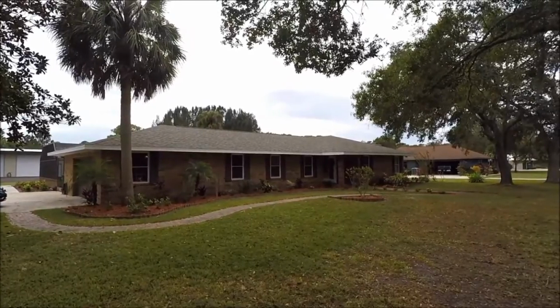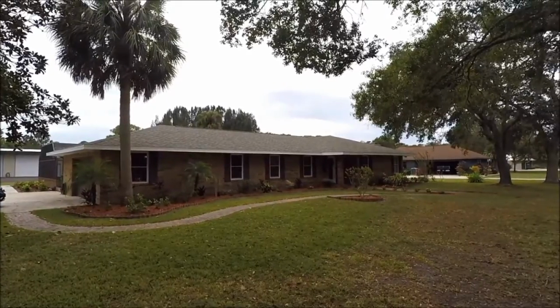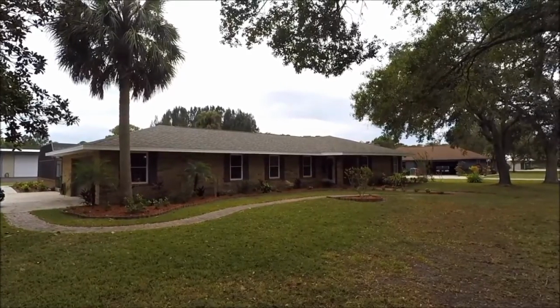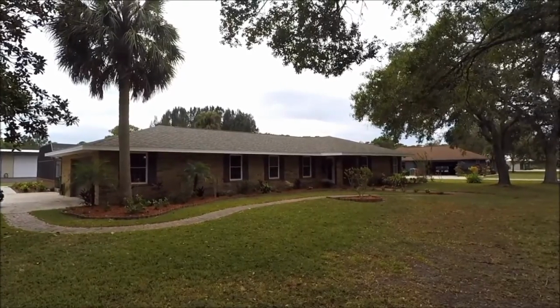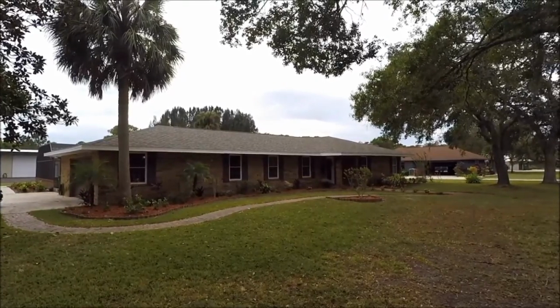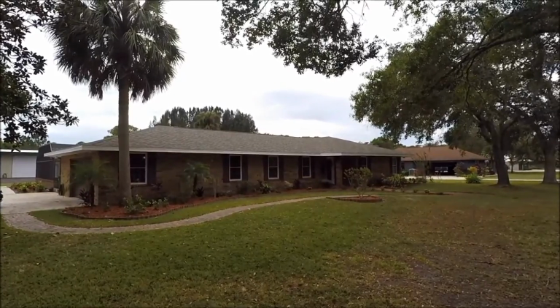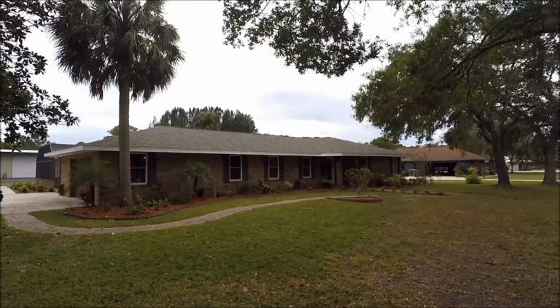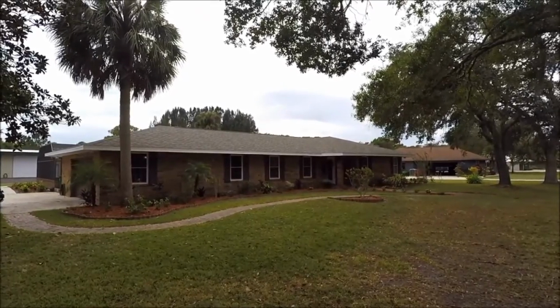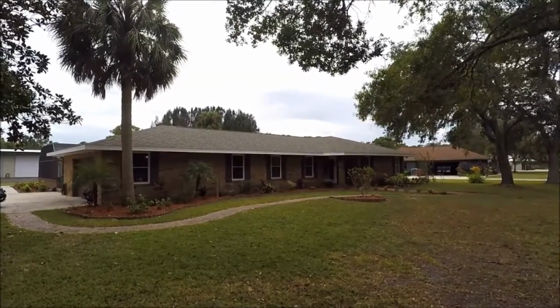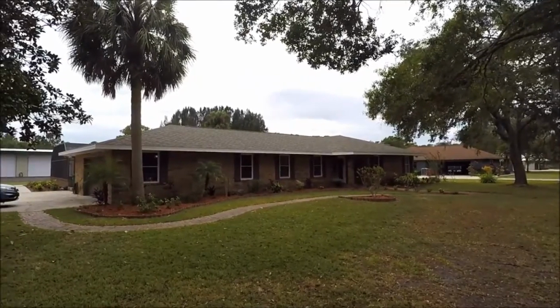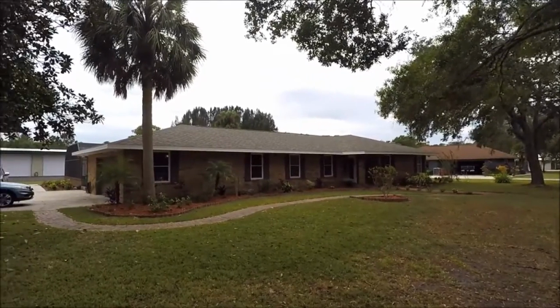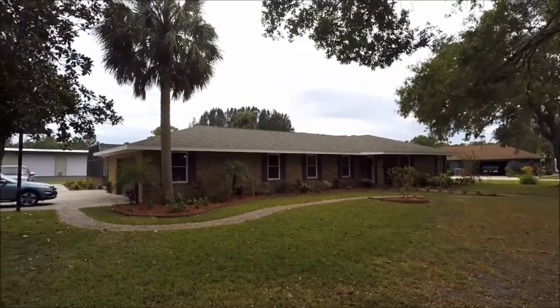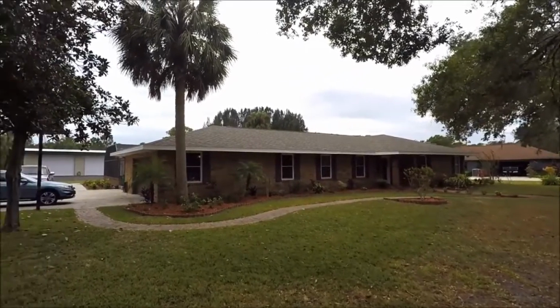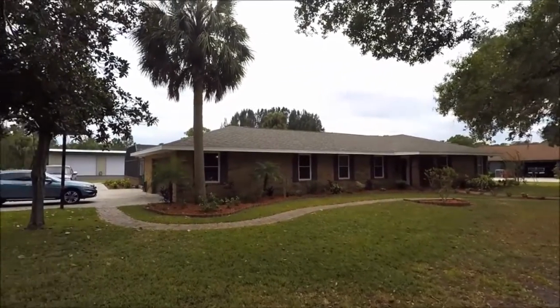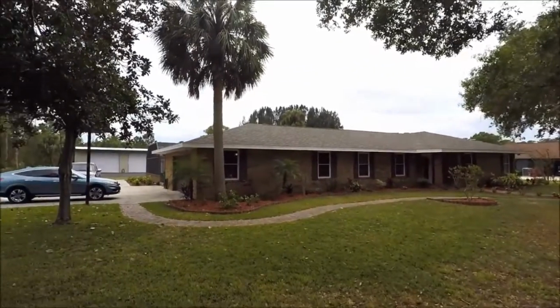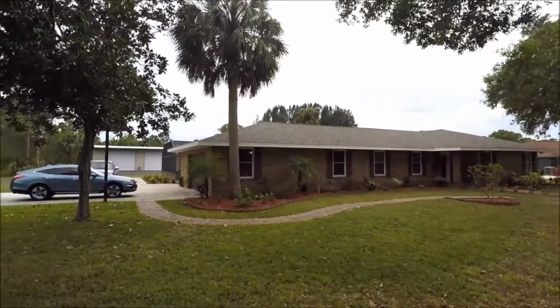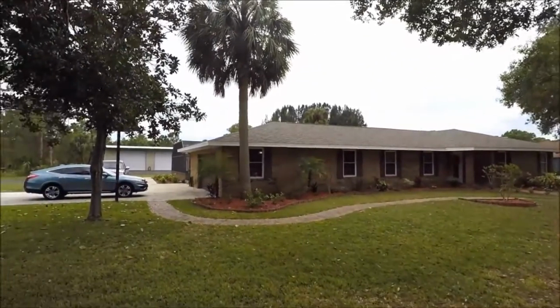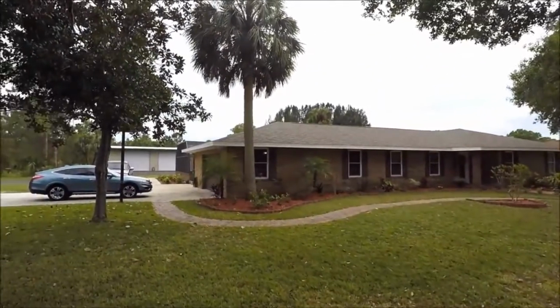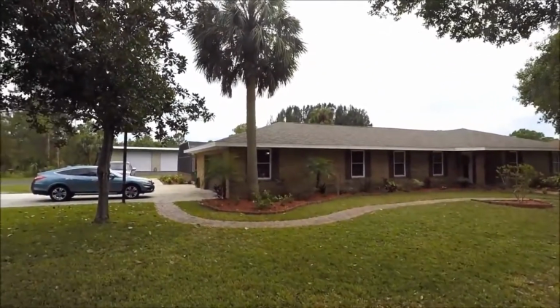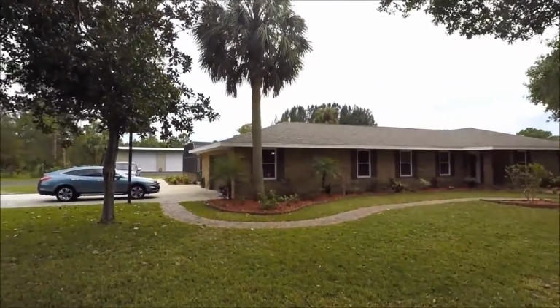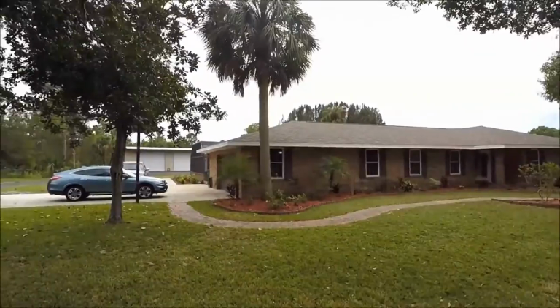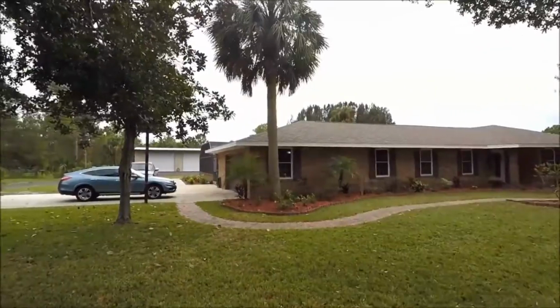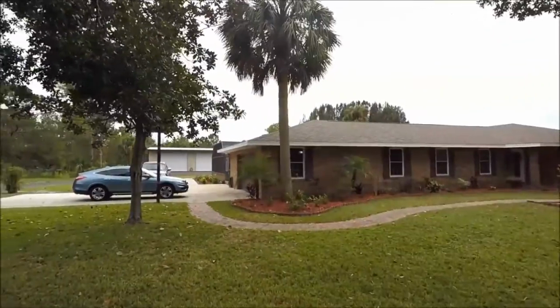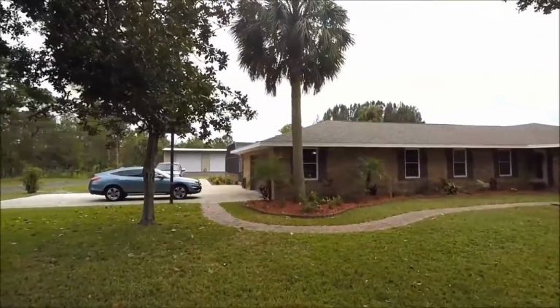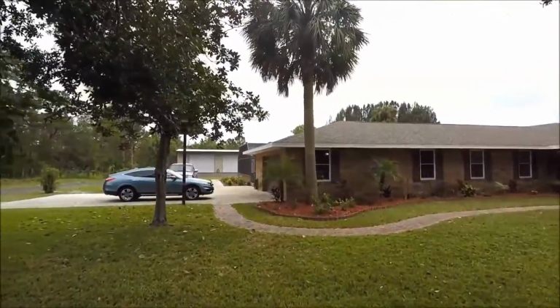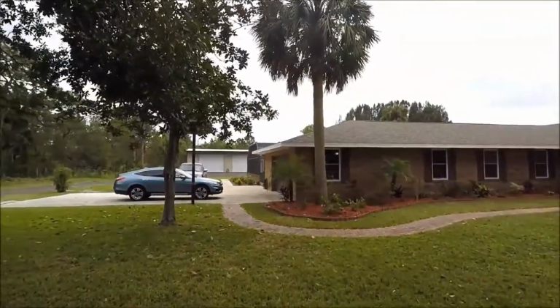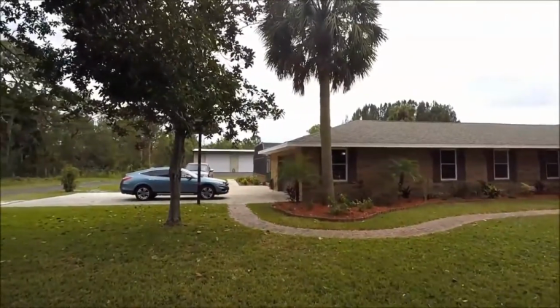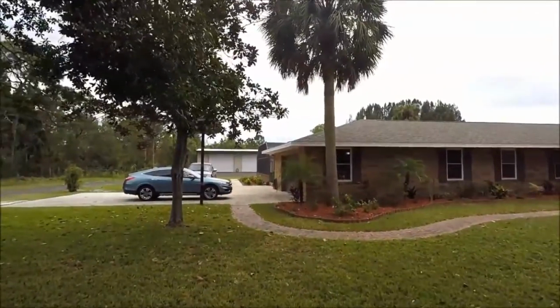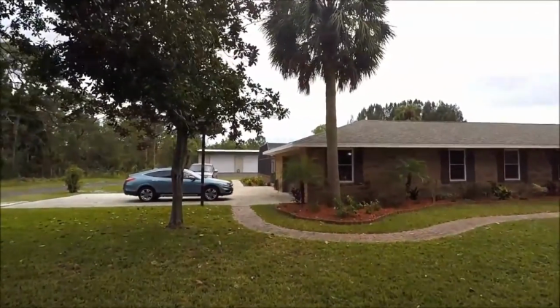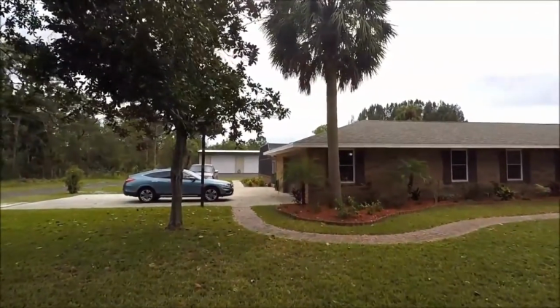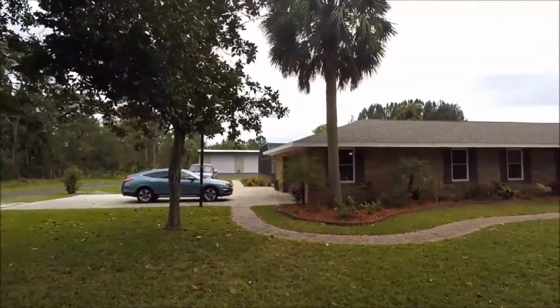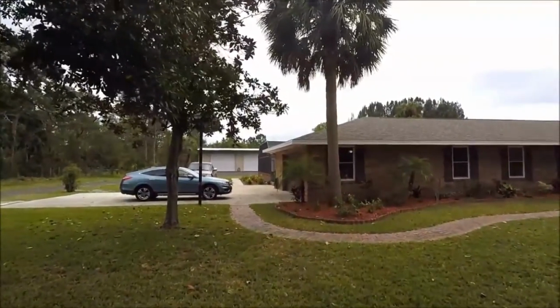Hi, this is Andy Barclay with RE-MAX Elite and today we are visiting 5205 Sand Lake Road in Melbourne, Florida.